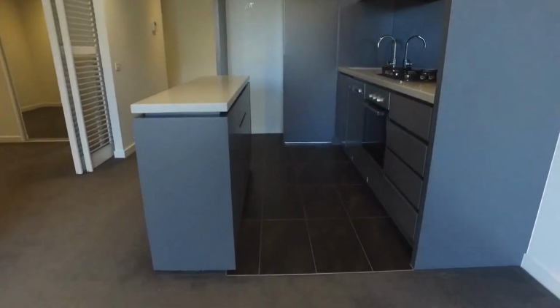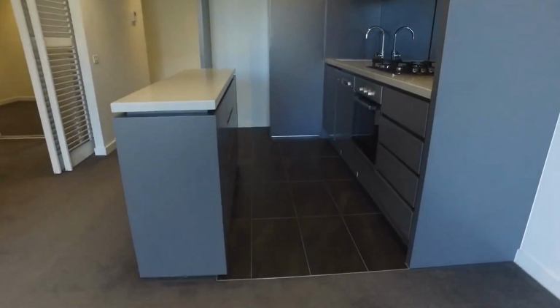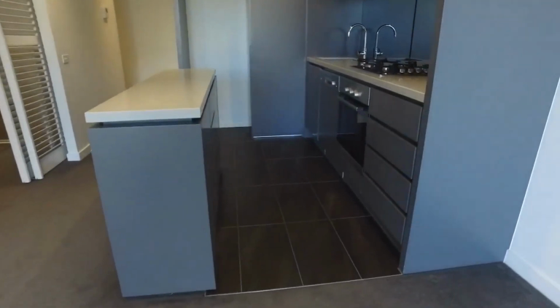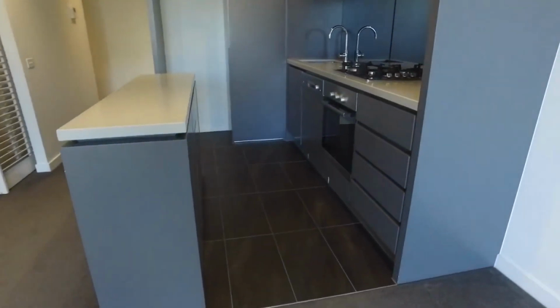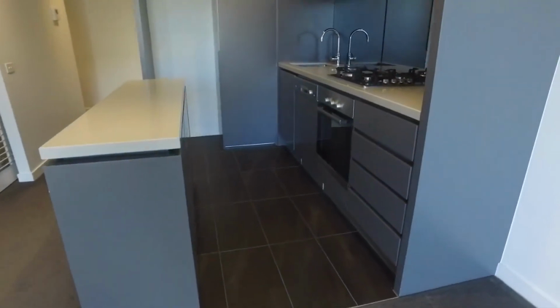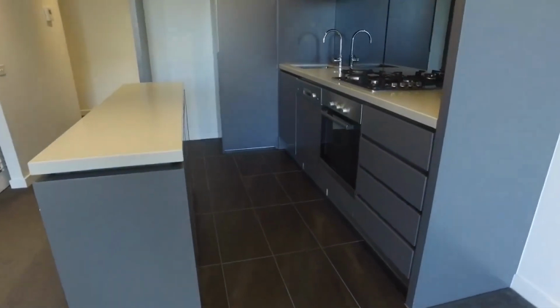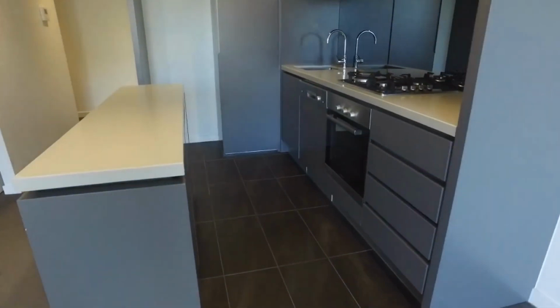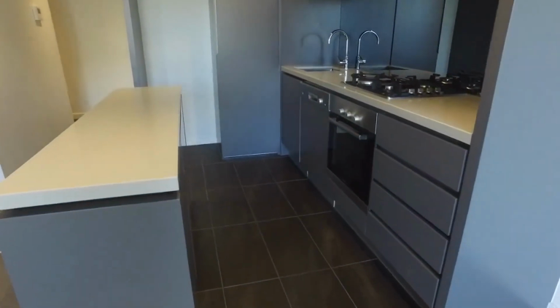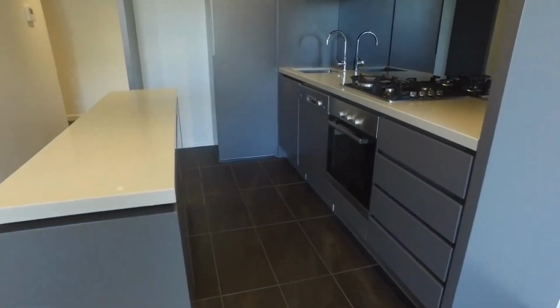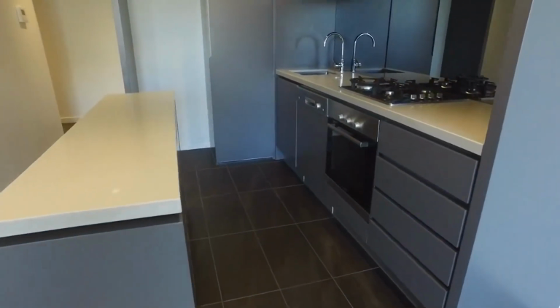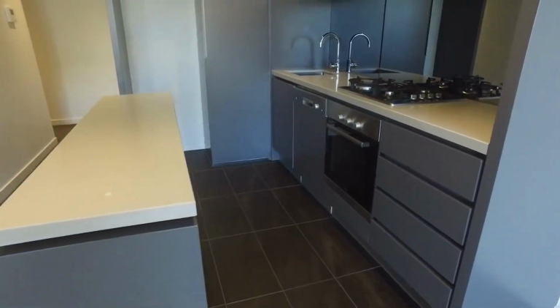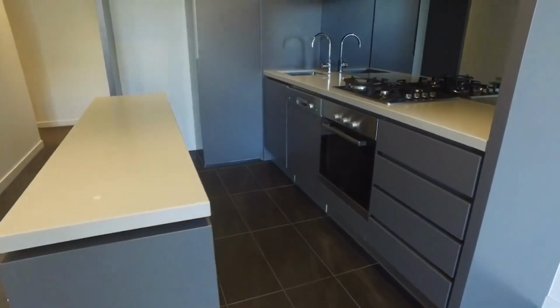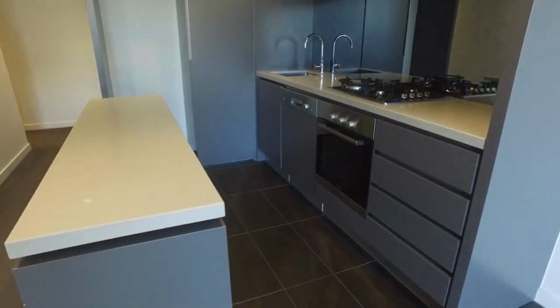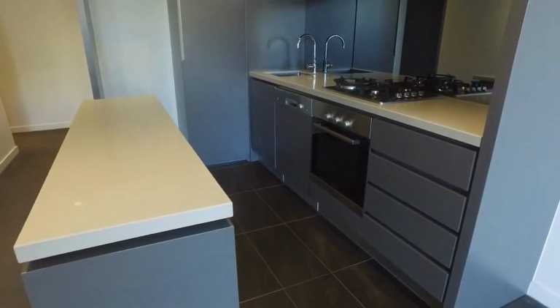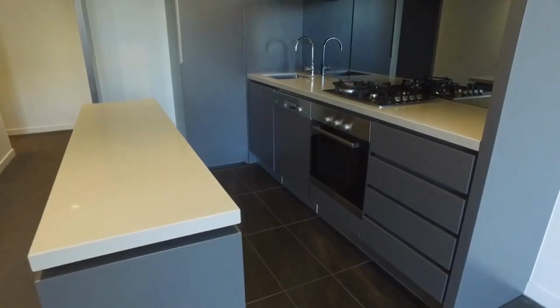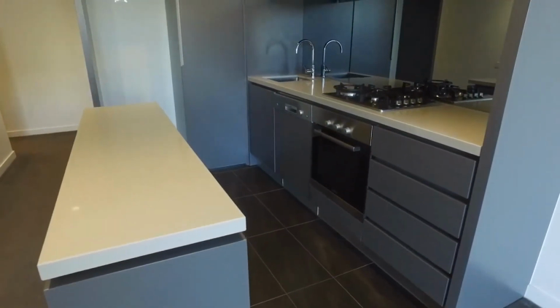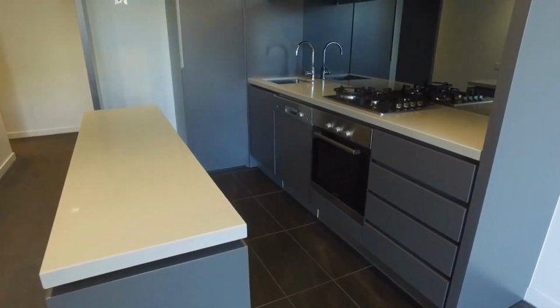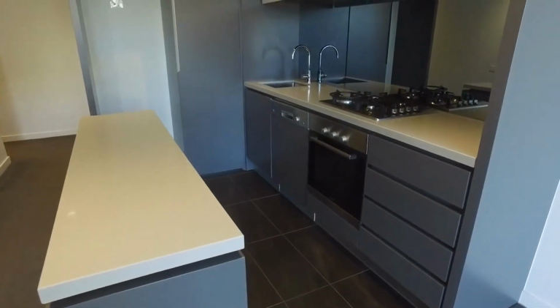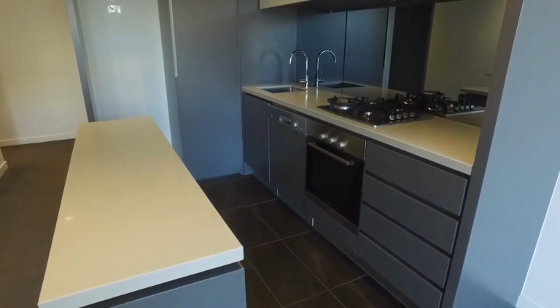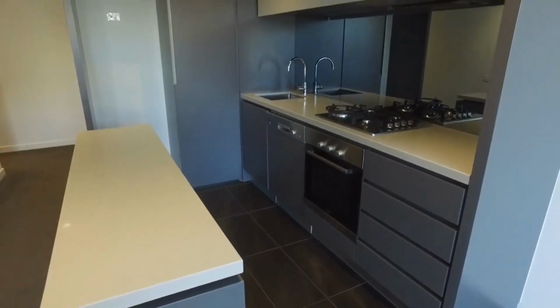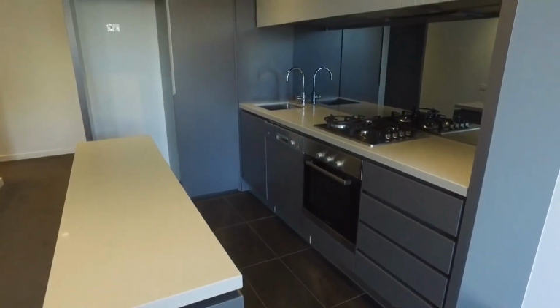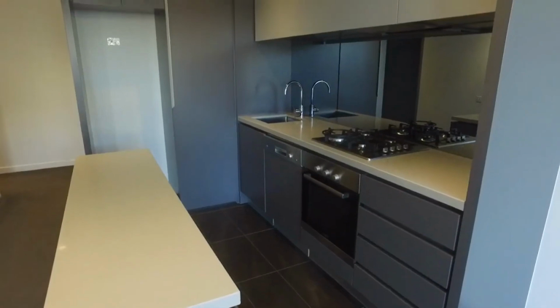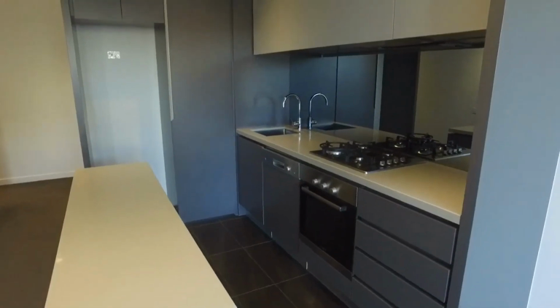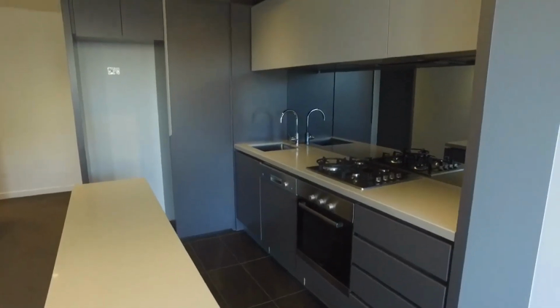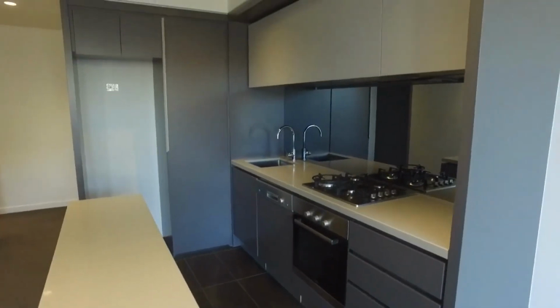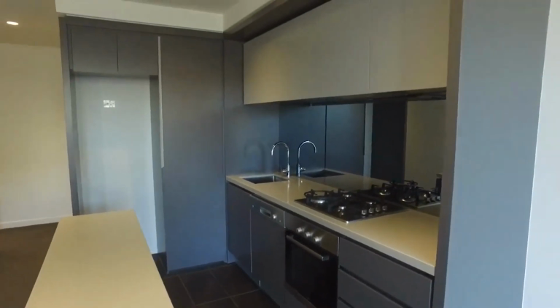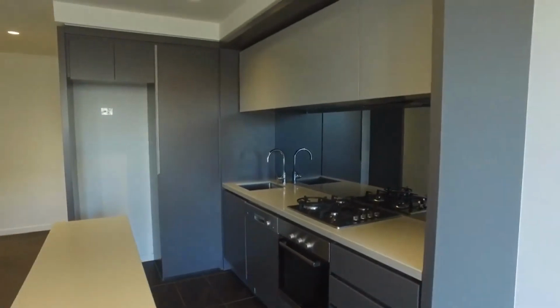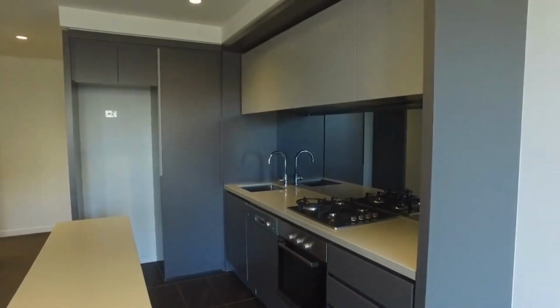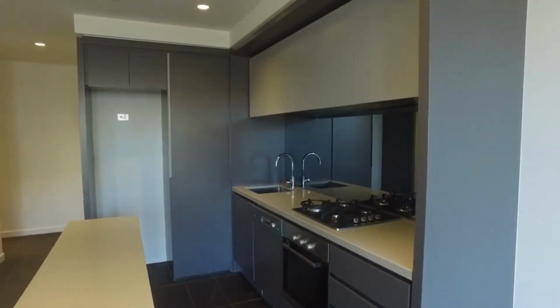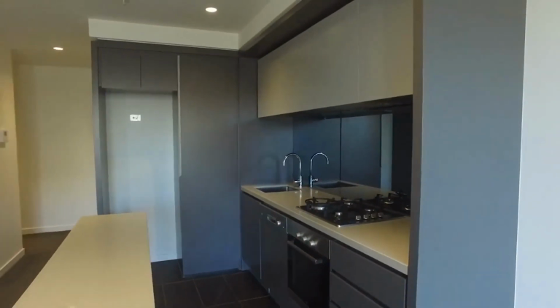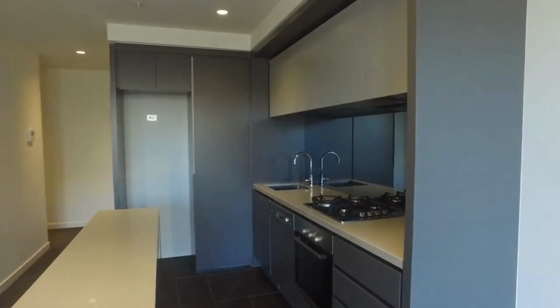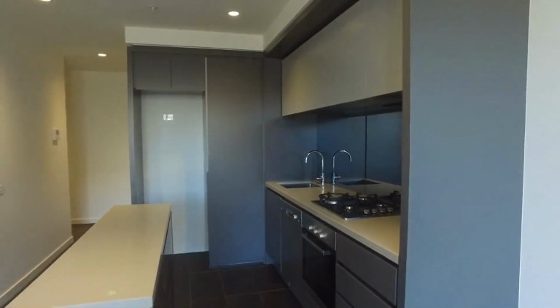The well-appointed kitchen has an island bench, stainless steel appliances, dishwasher, gas cooktop, and plenty of cupboard space.